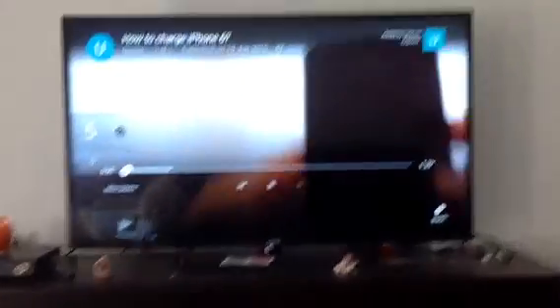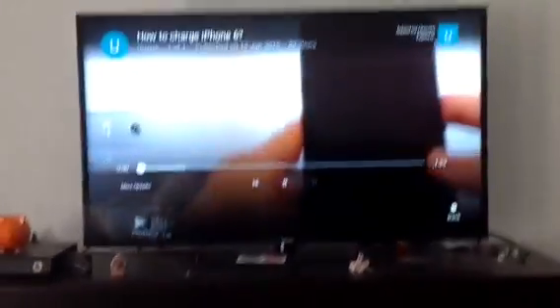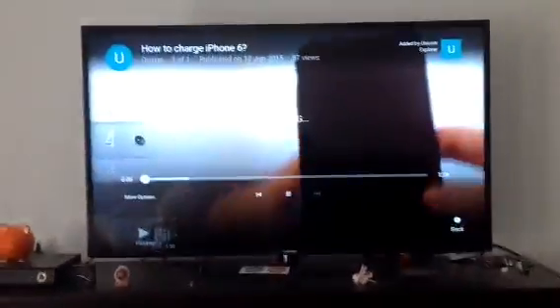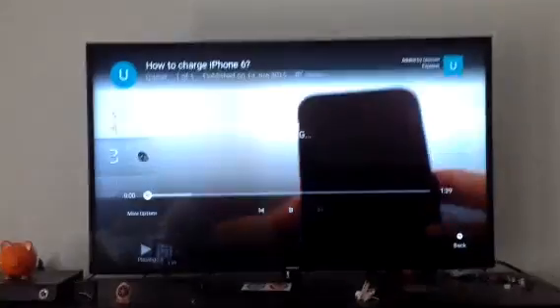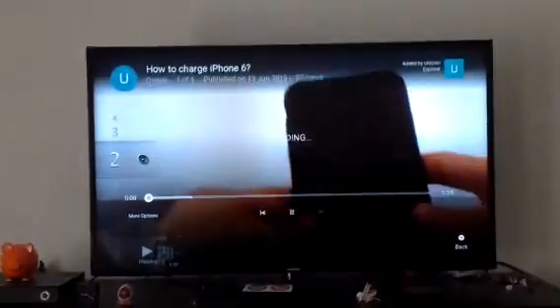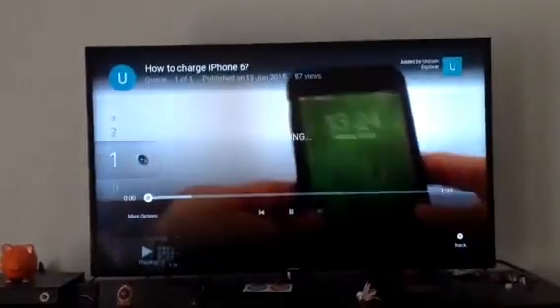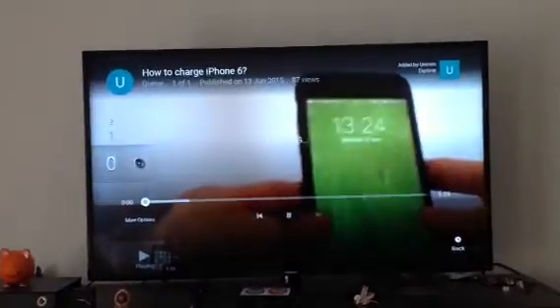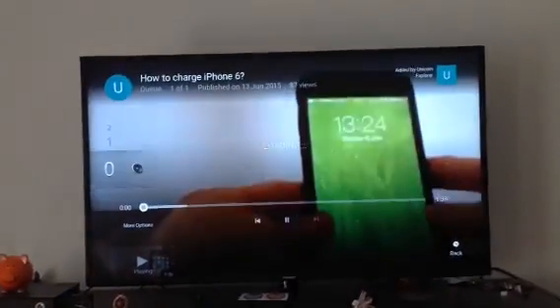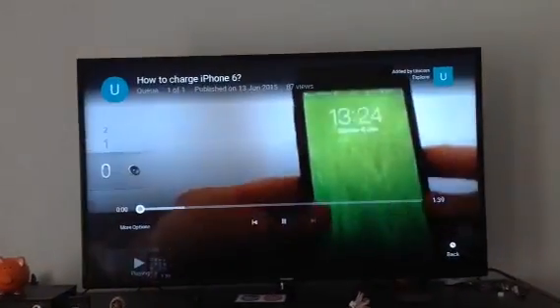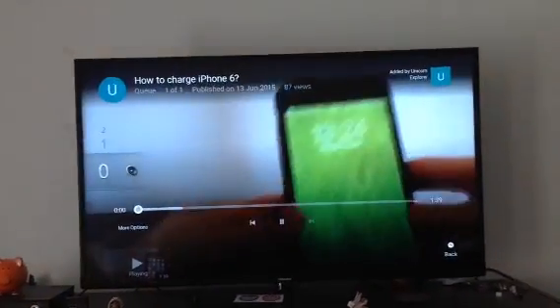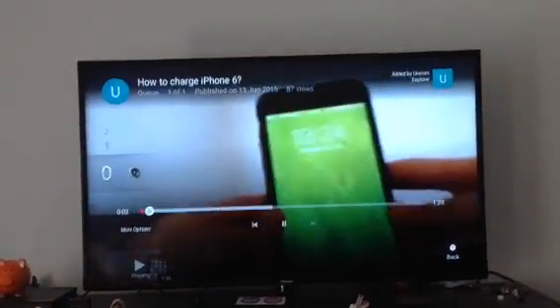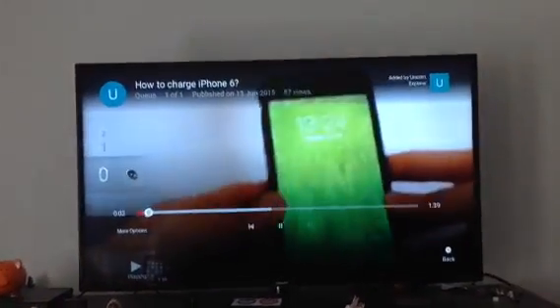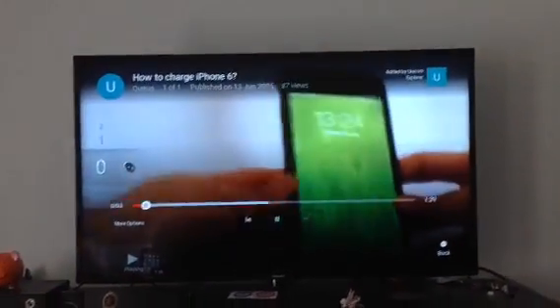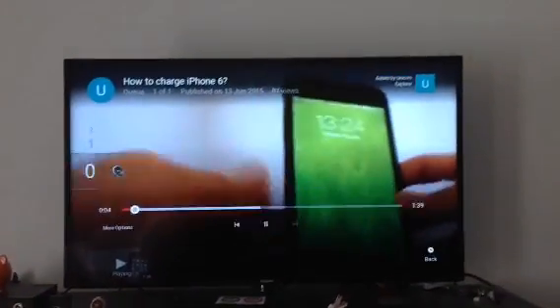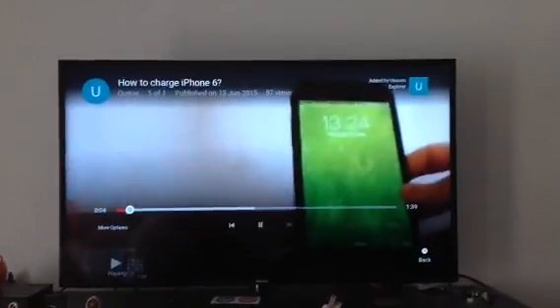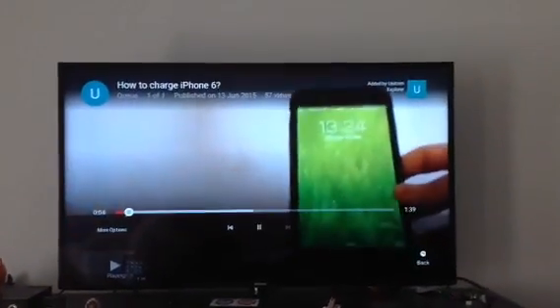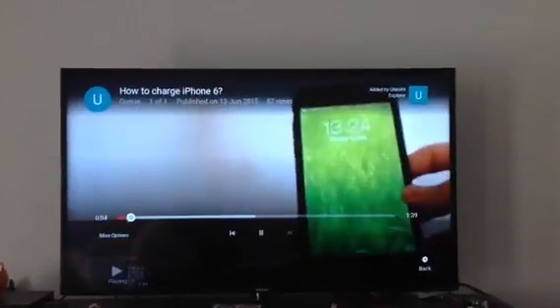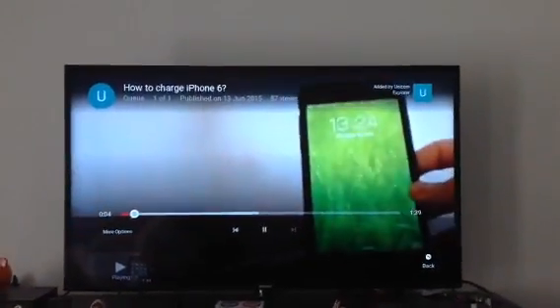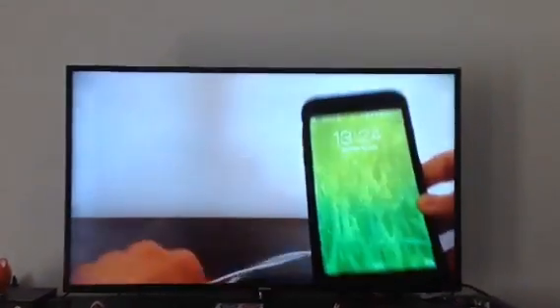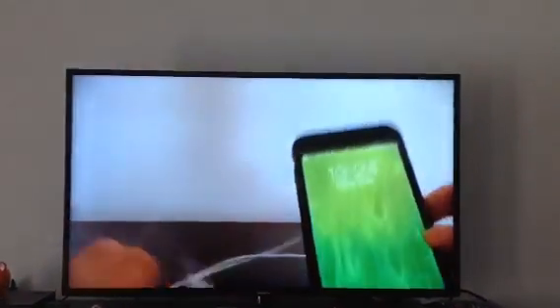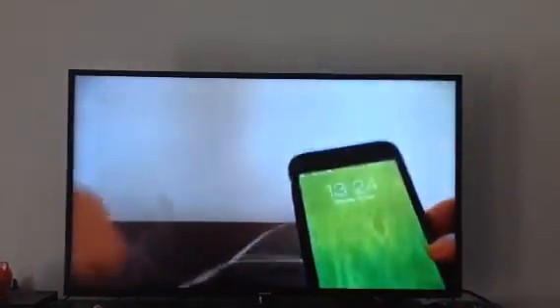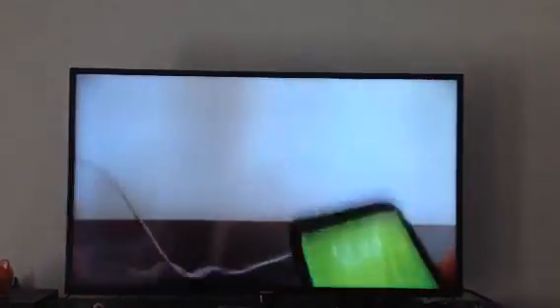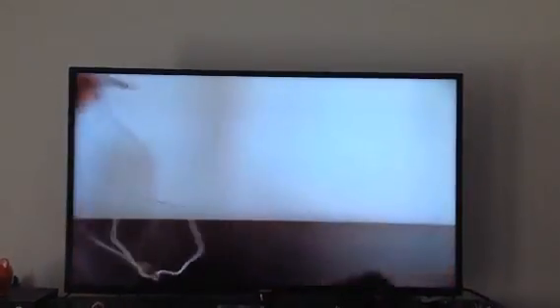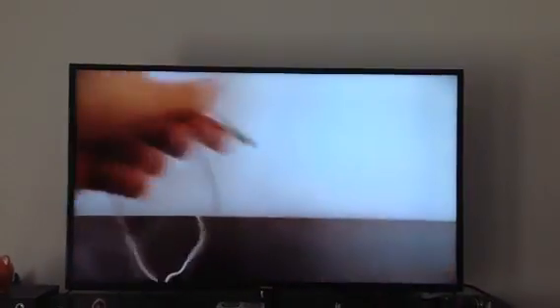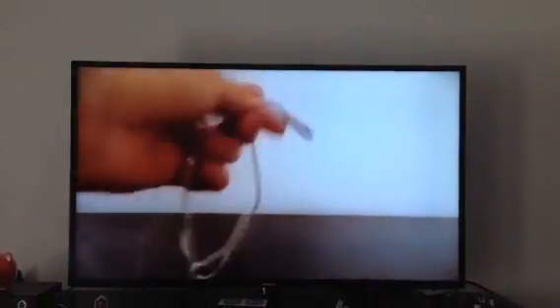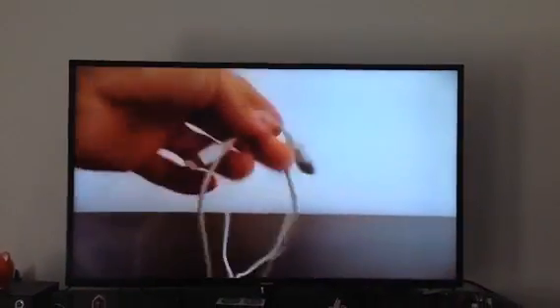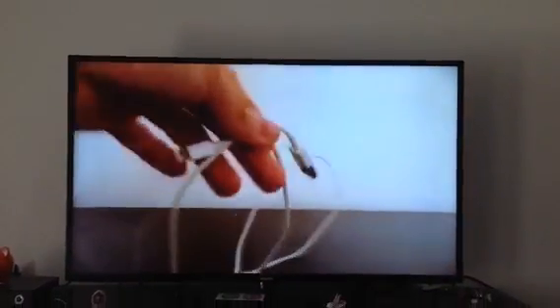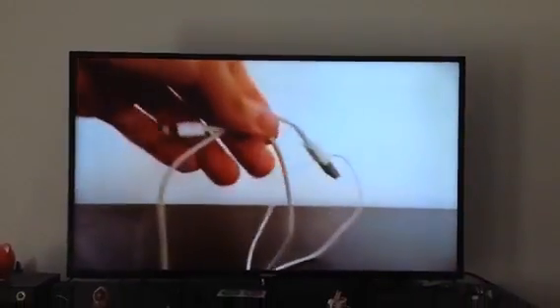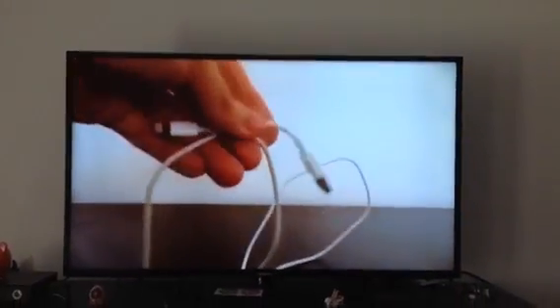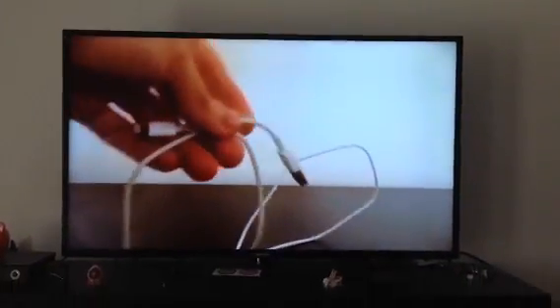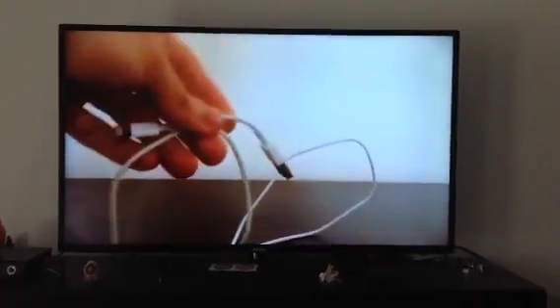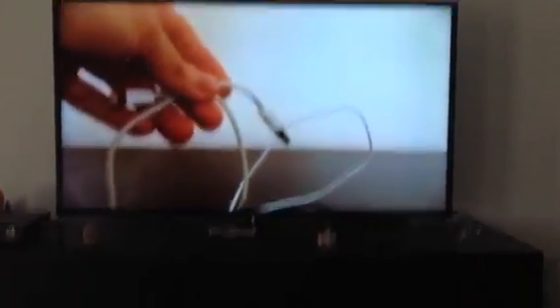As you see, there's a video playing. So that's how you do it.